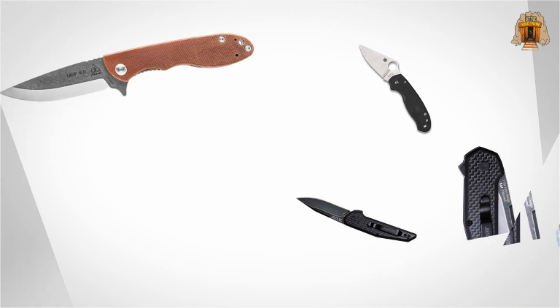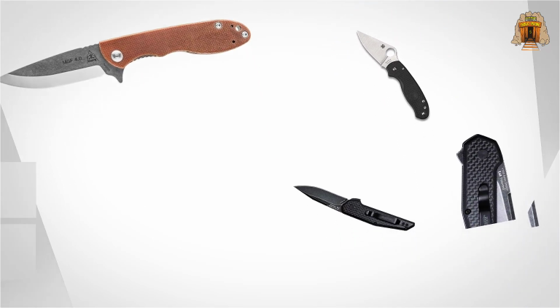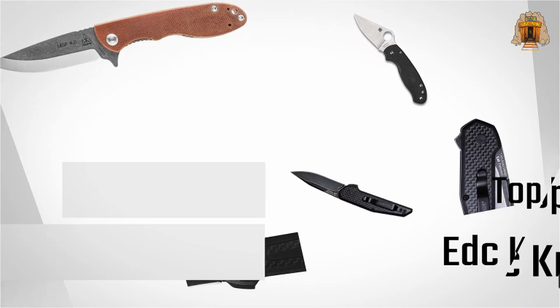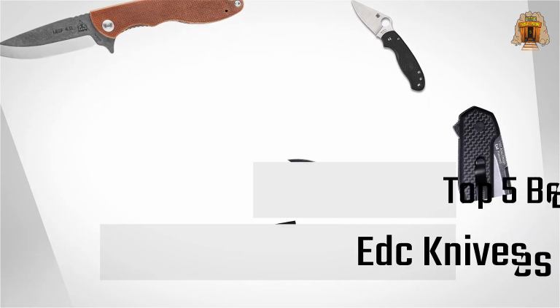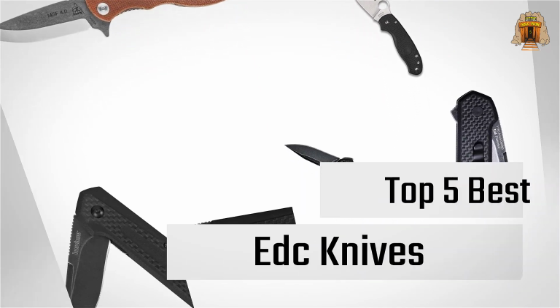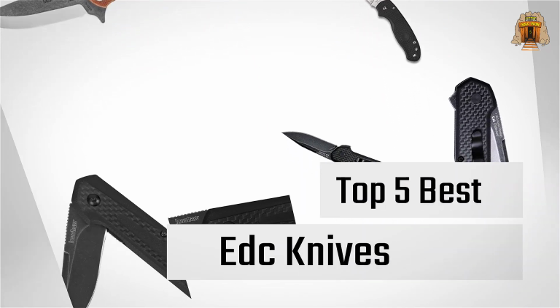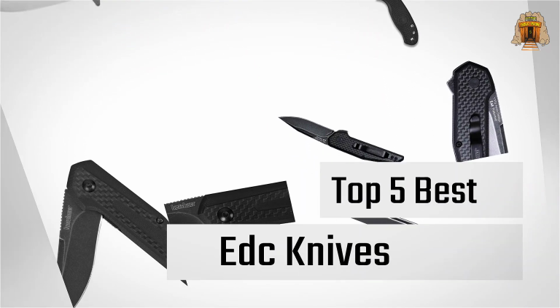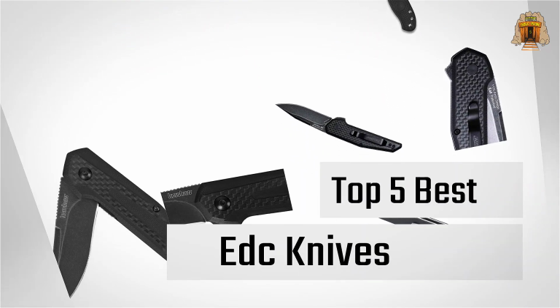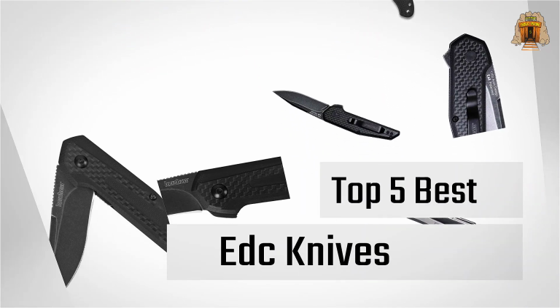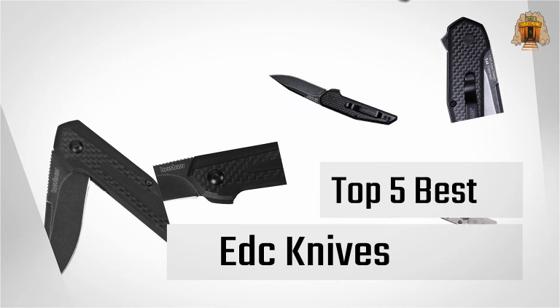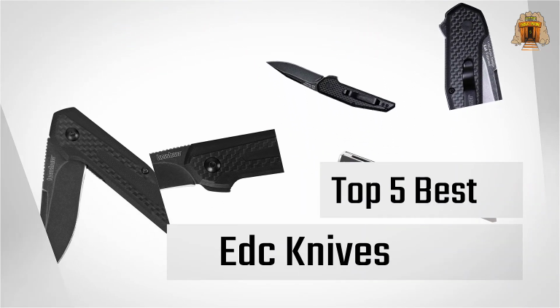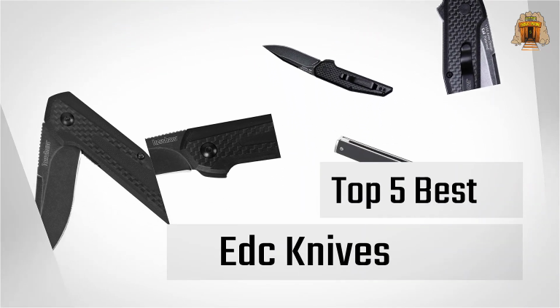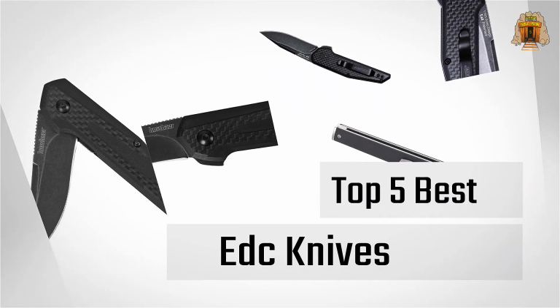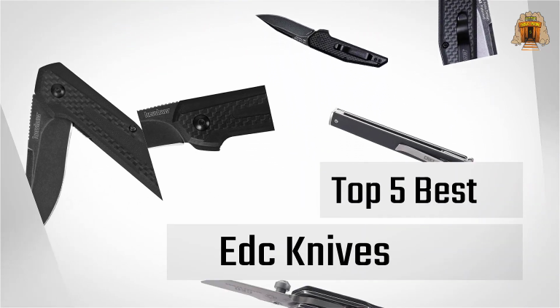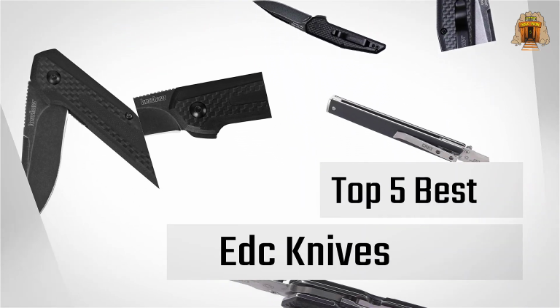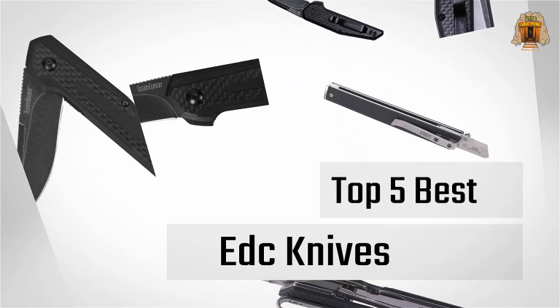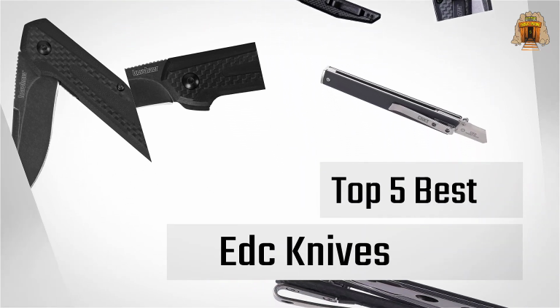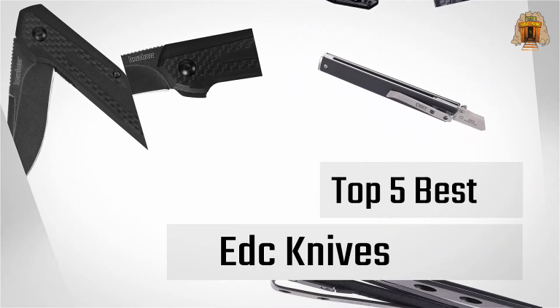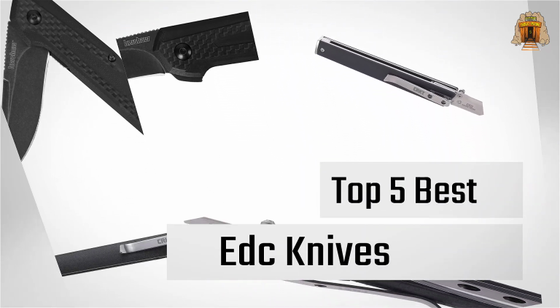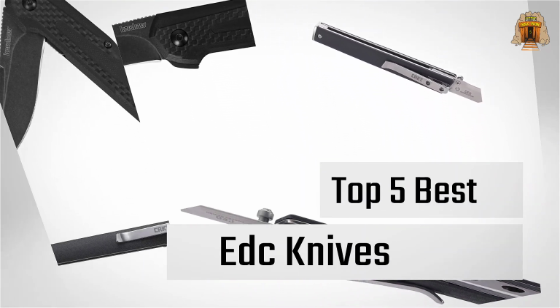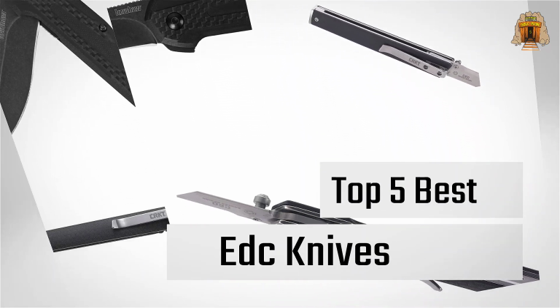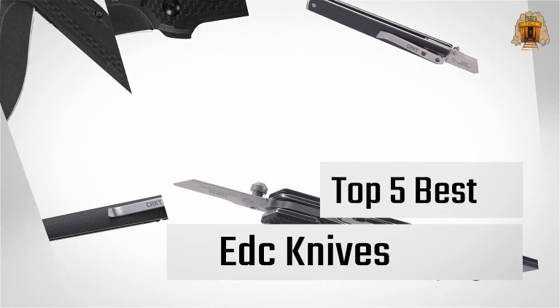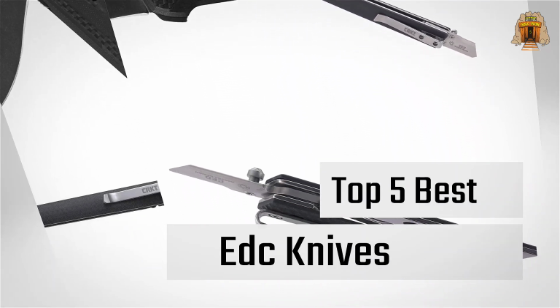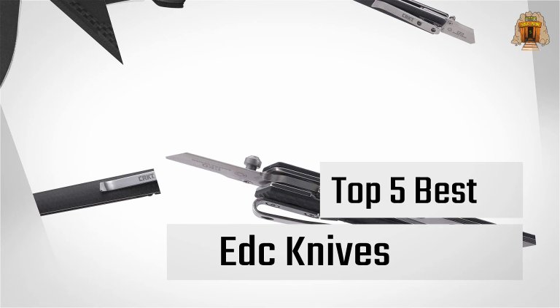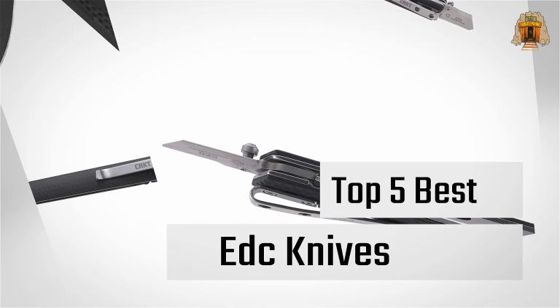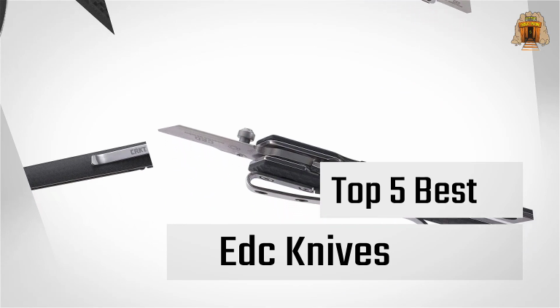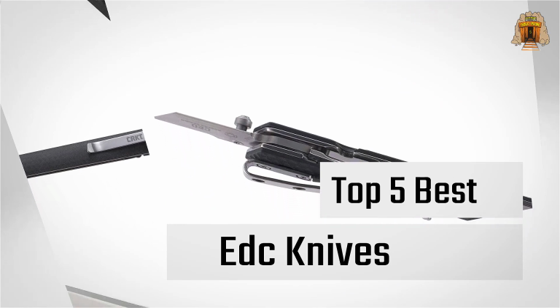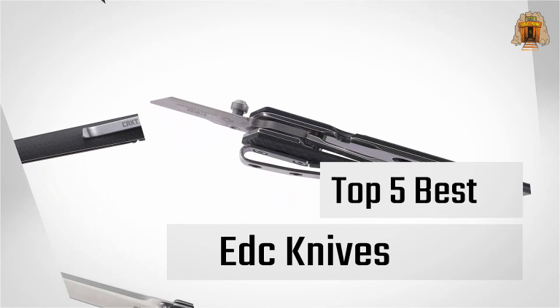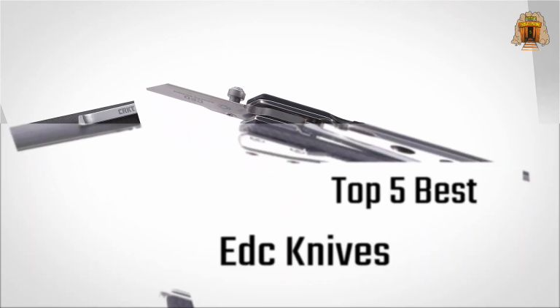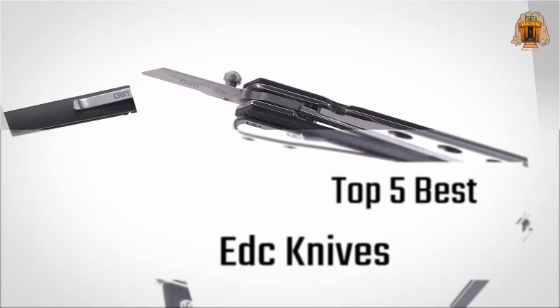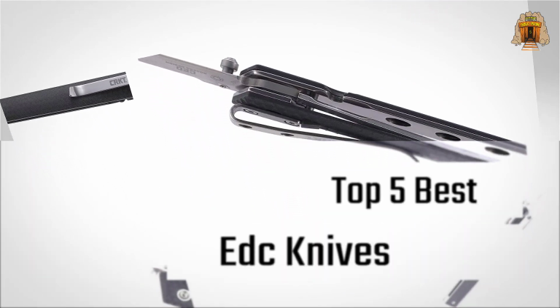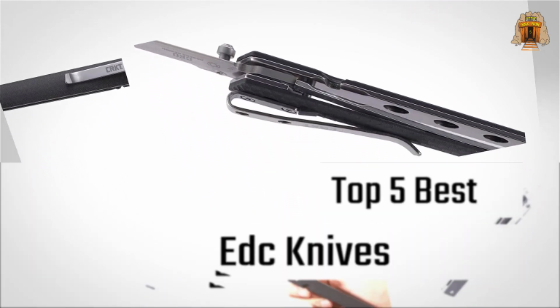If you are looking for the best EDC knives, here is a collection you have got to see. Let's get started.